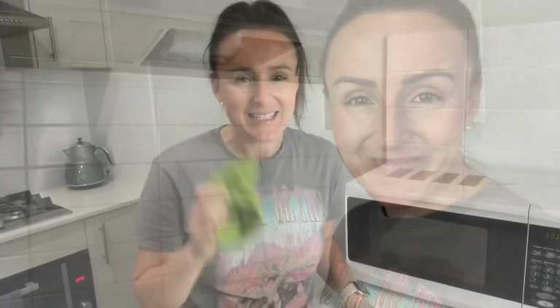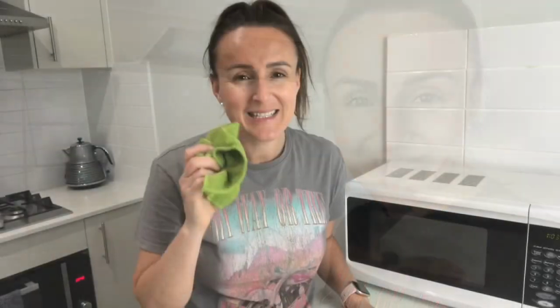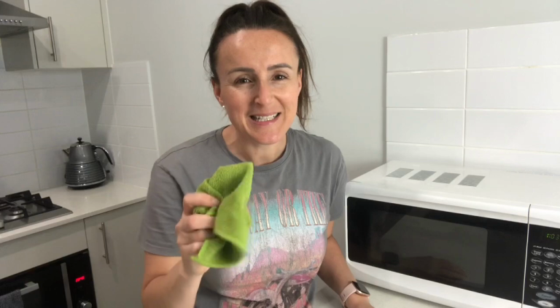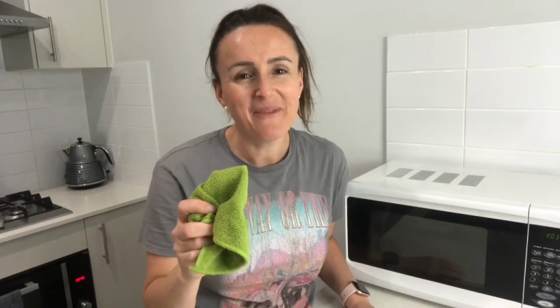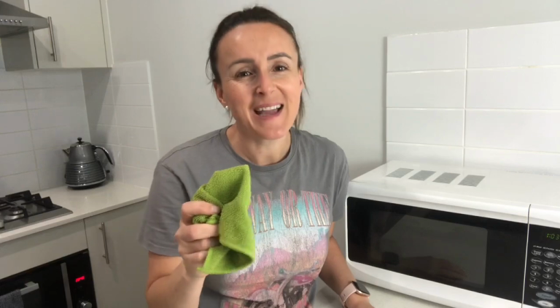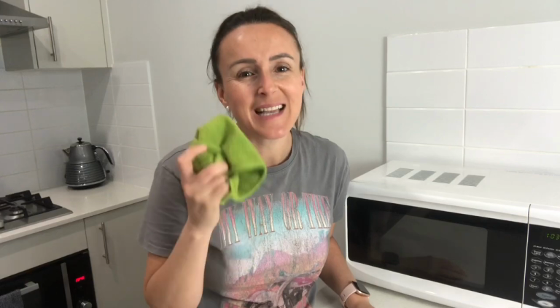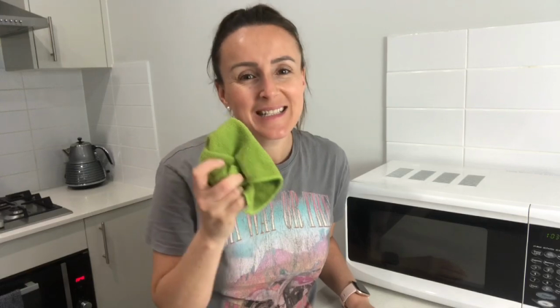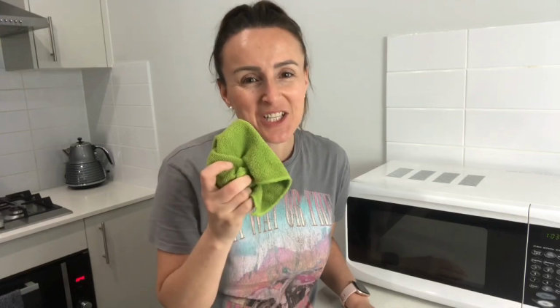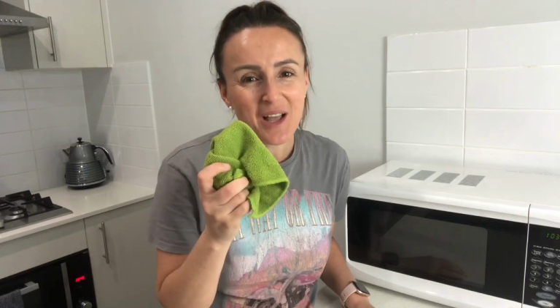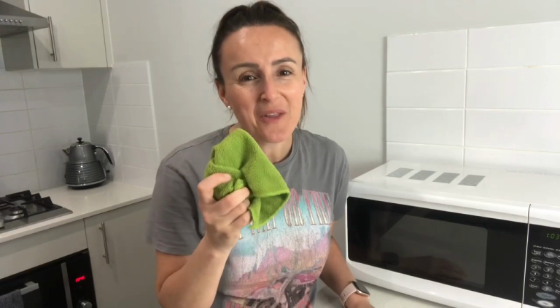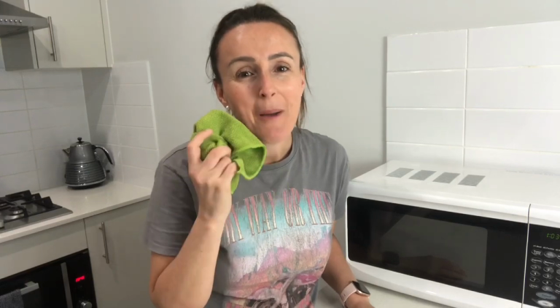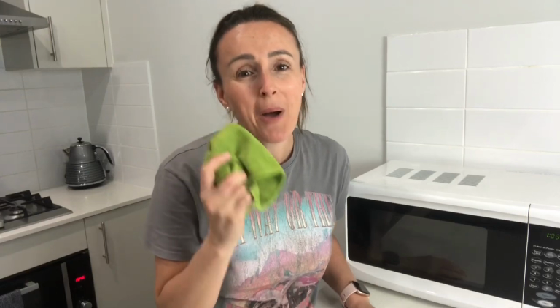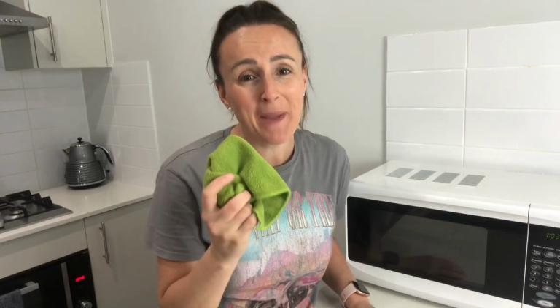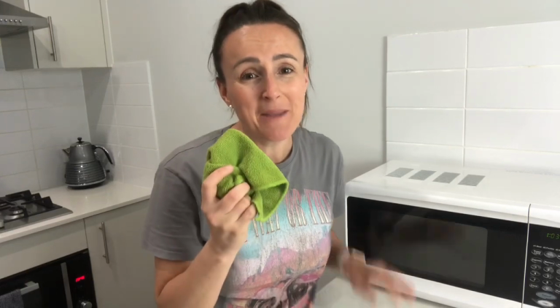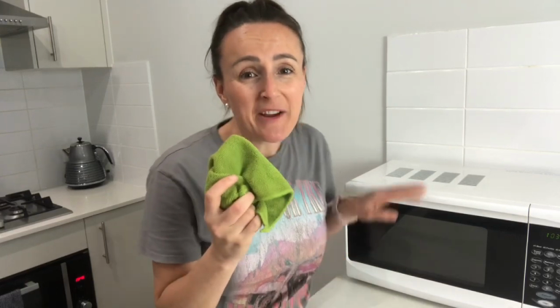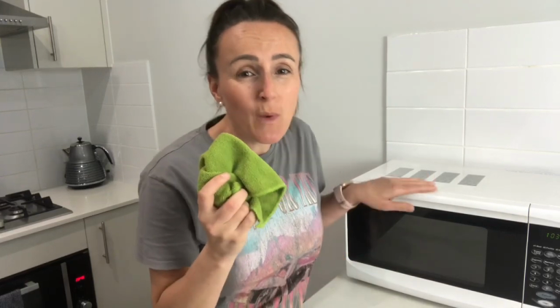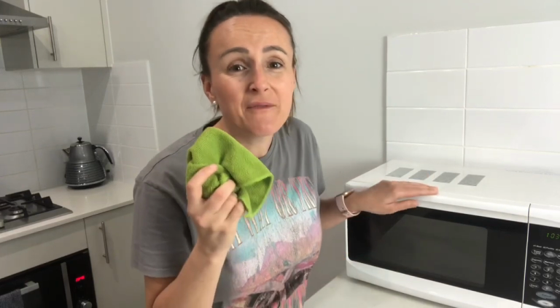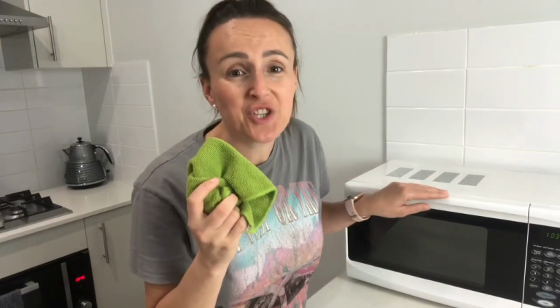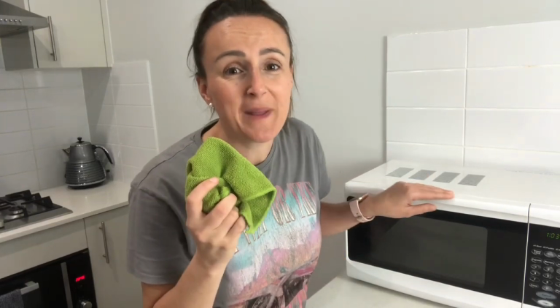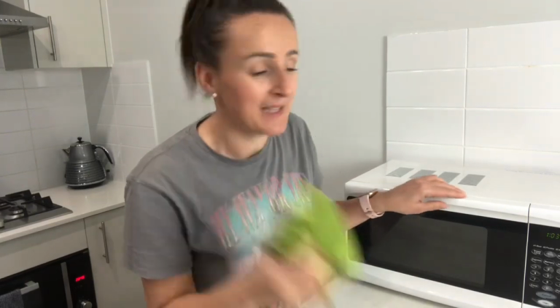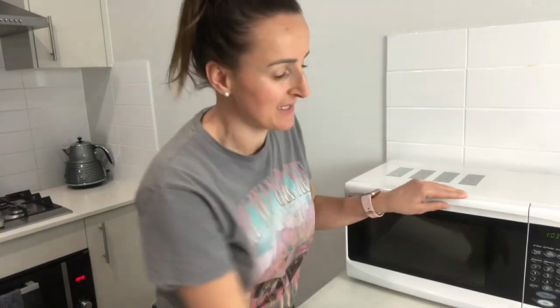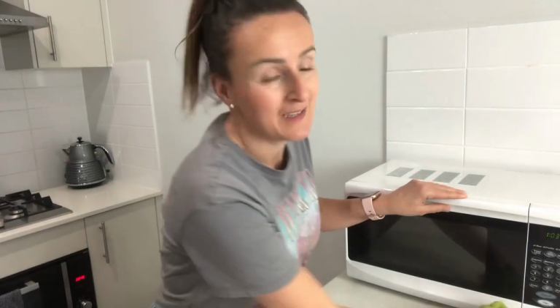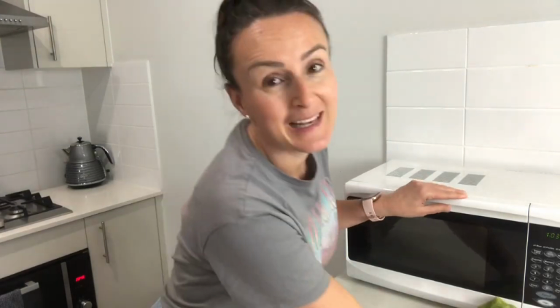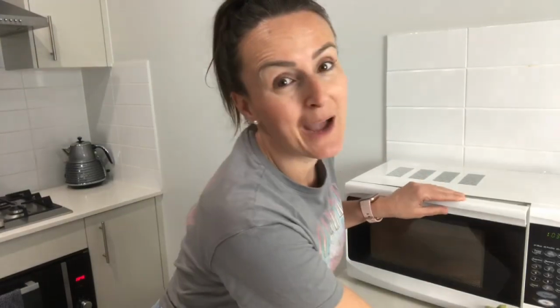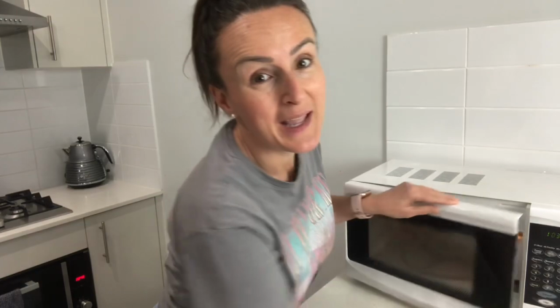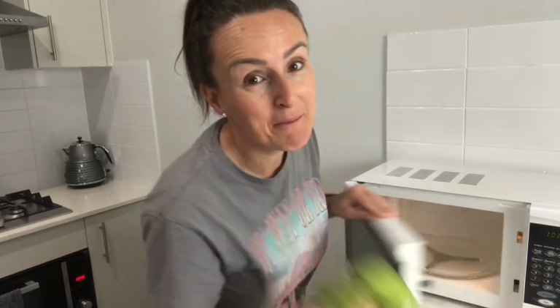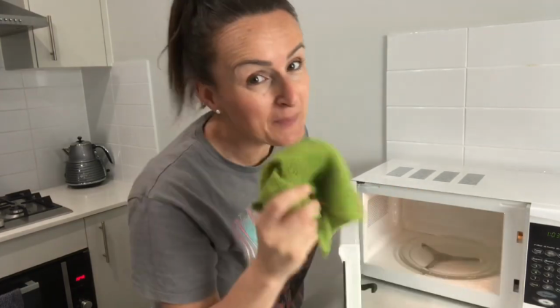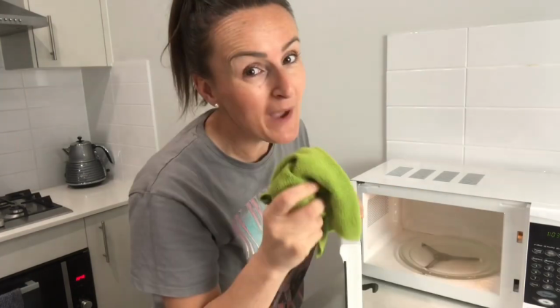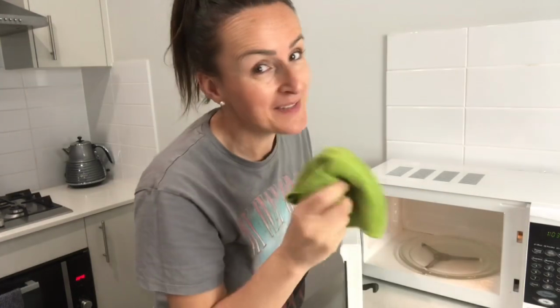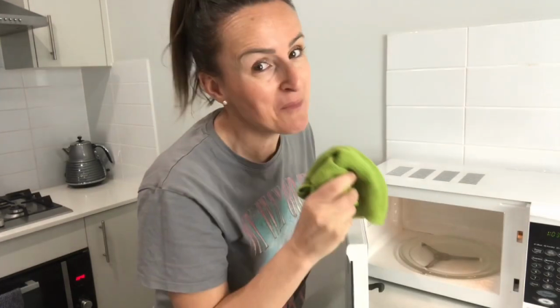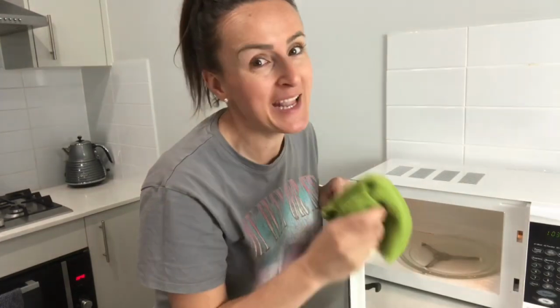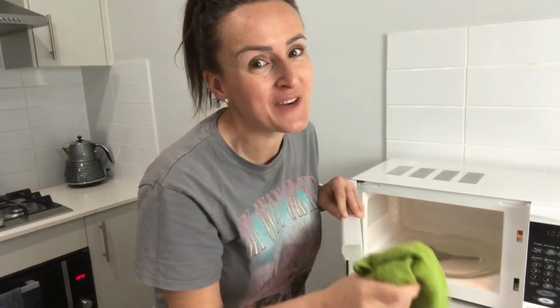To disinfect a dishcloth, pop it in the microwave for two minutes. It must be wet — don't put it in dry.